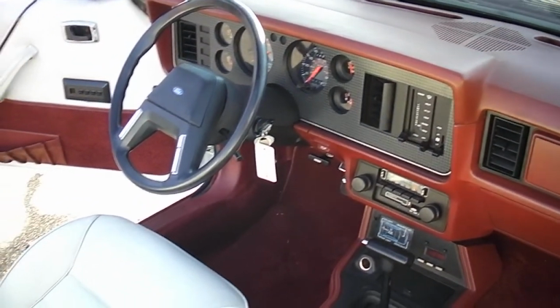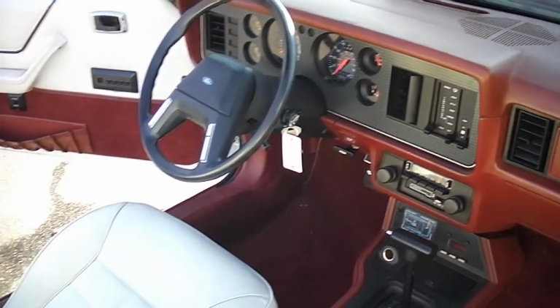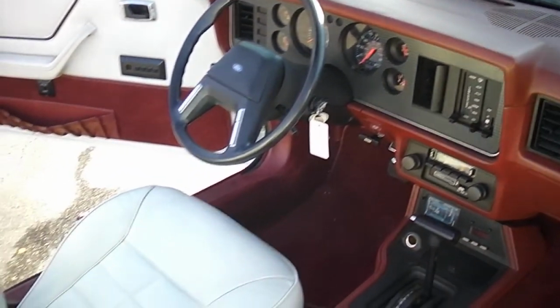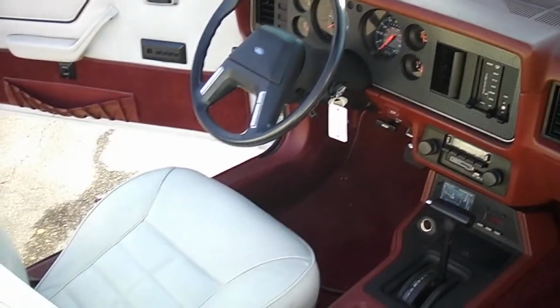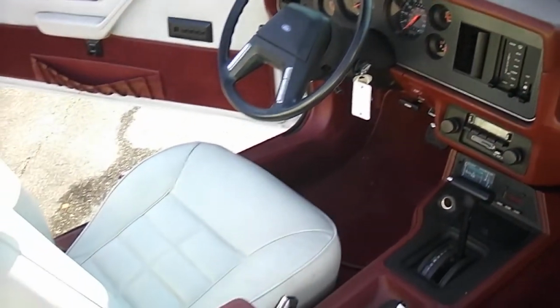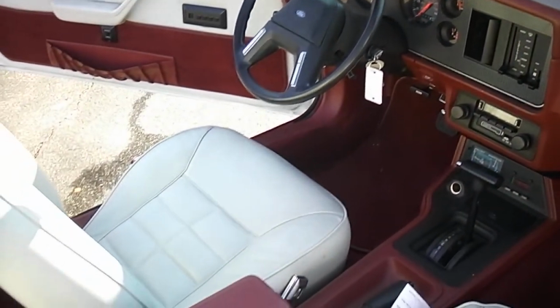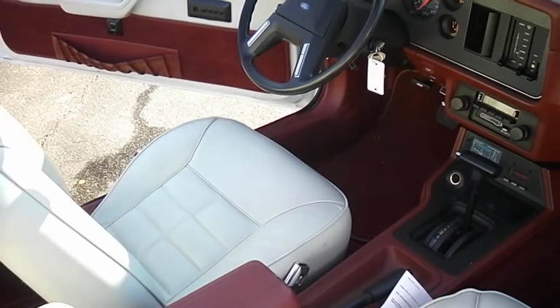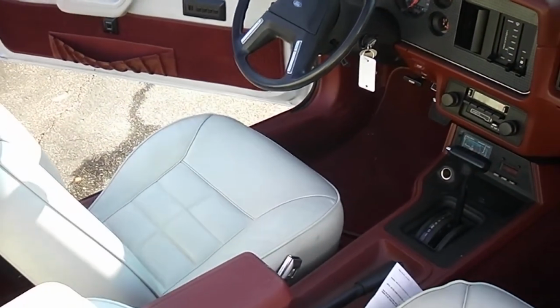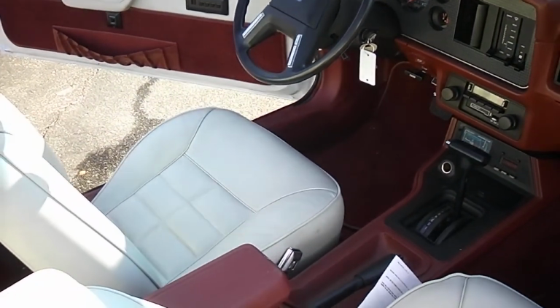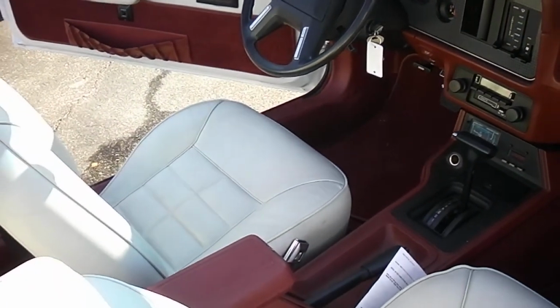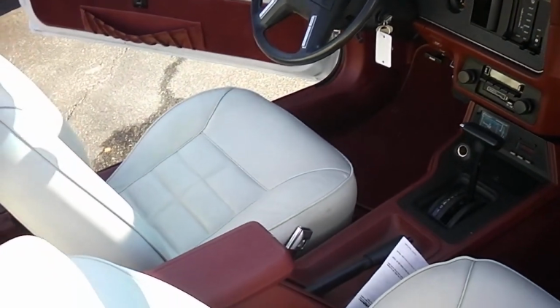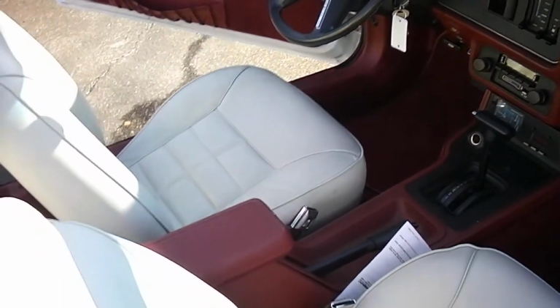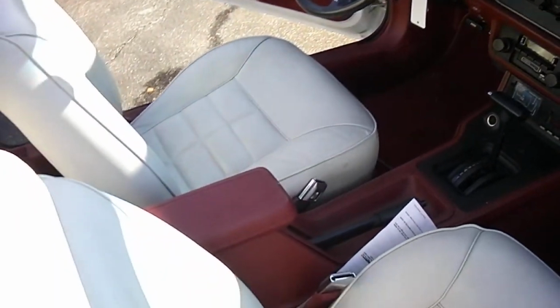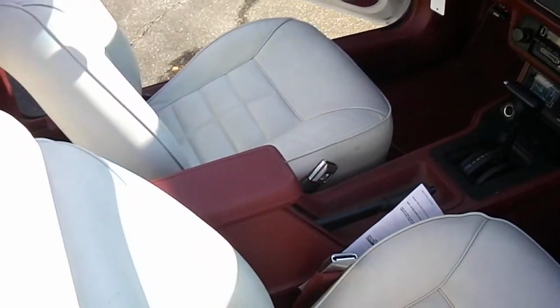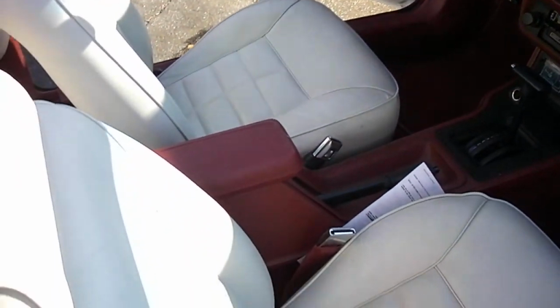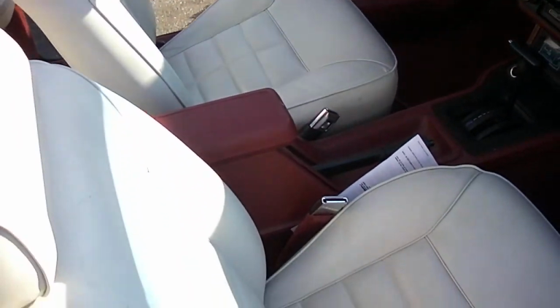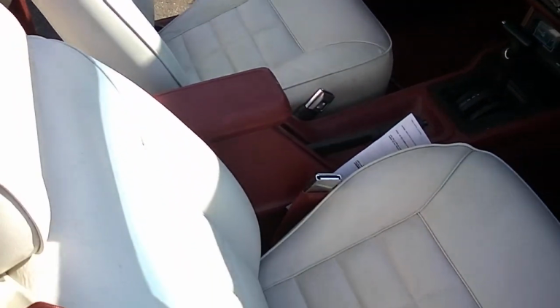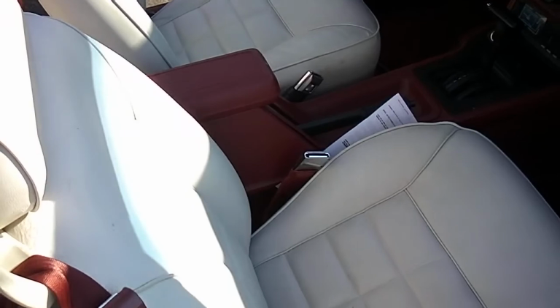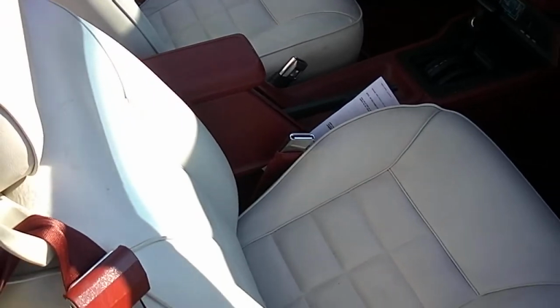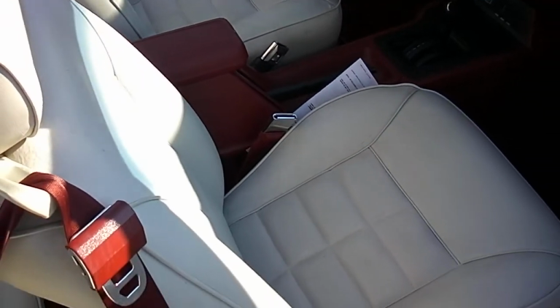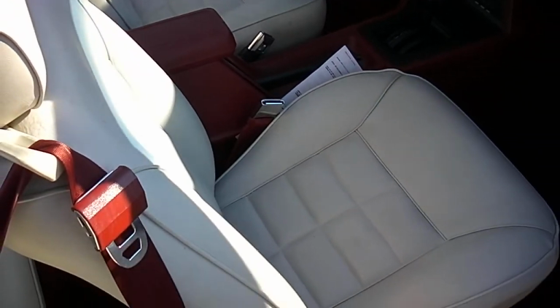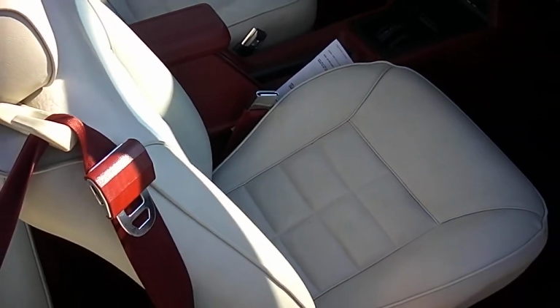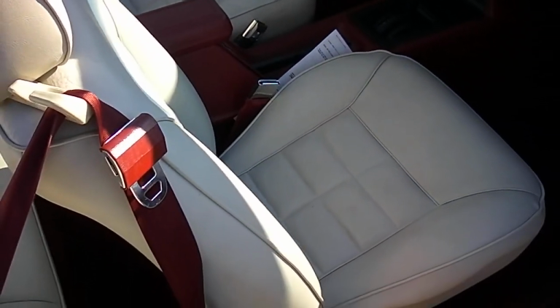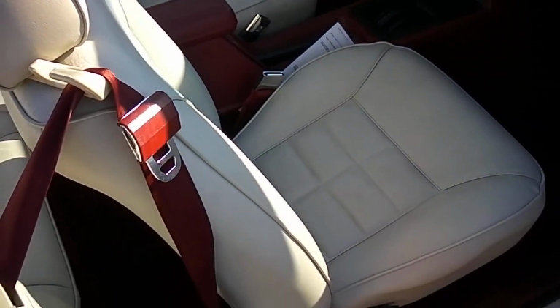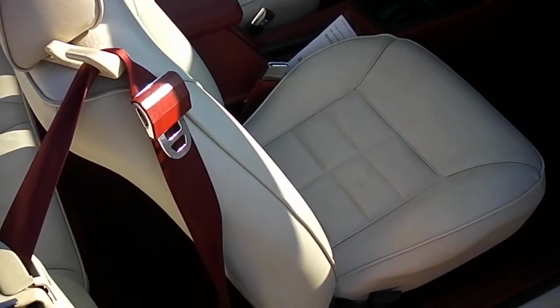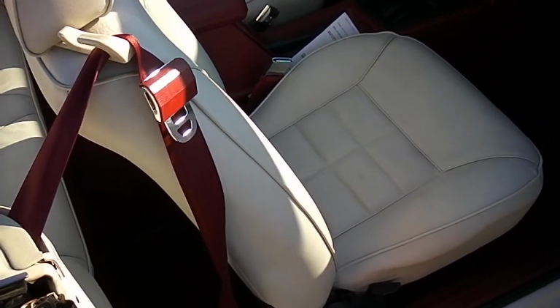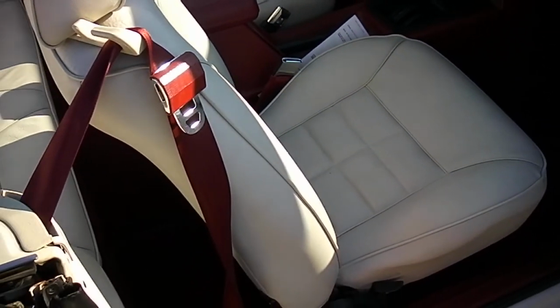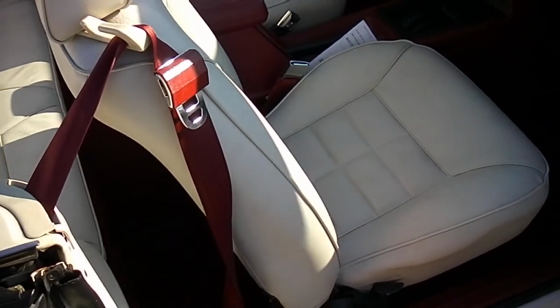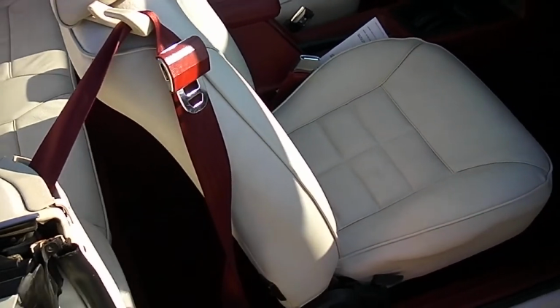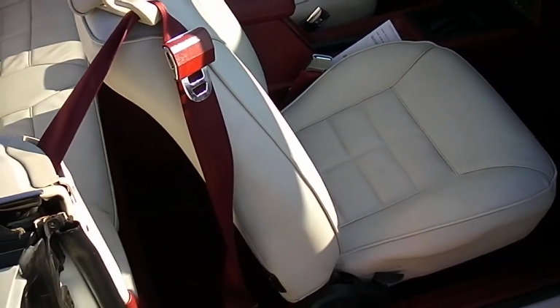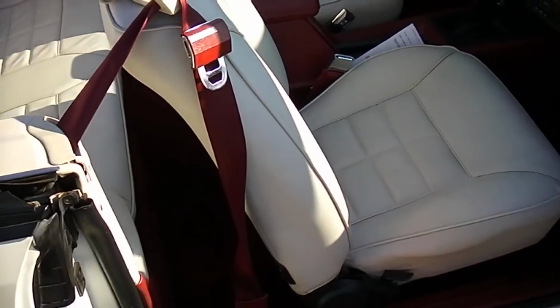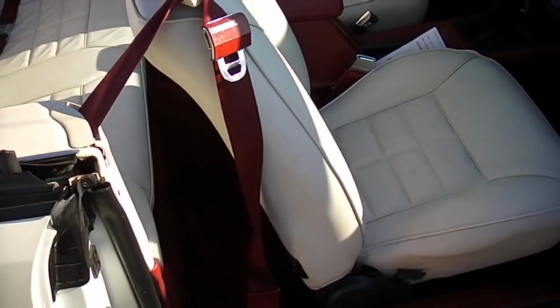Vehicle dash — no cracks, really no wear at all in the interior. Really a nice car.